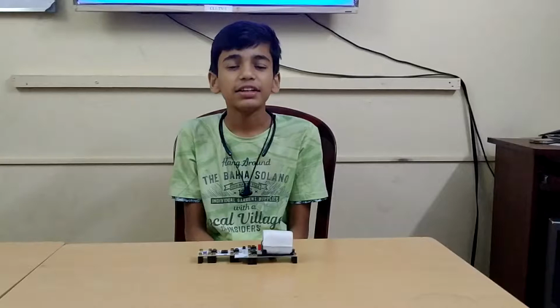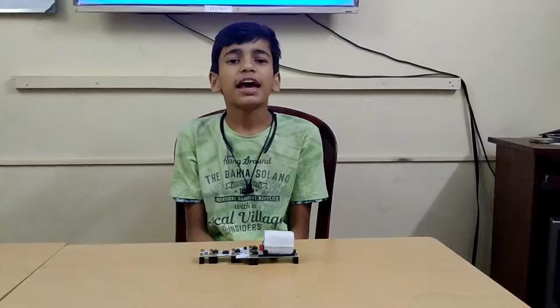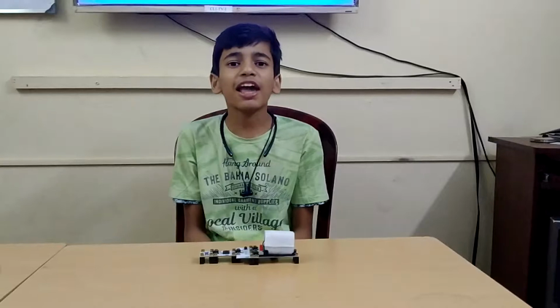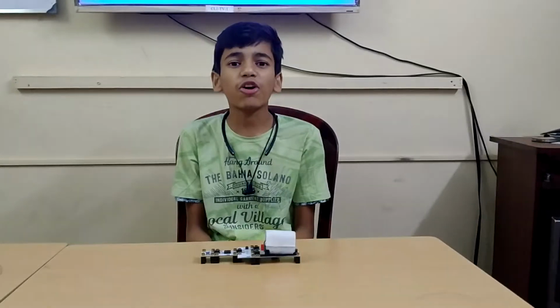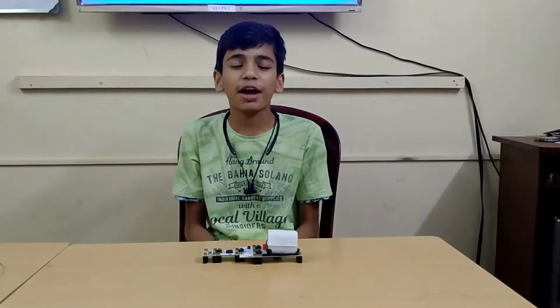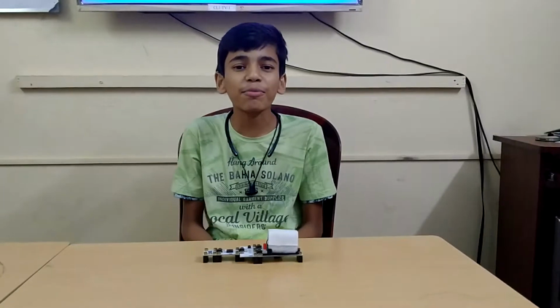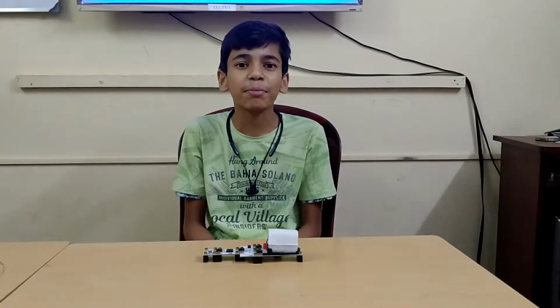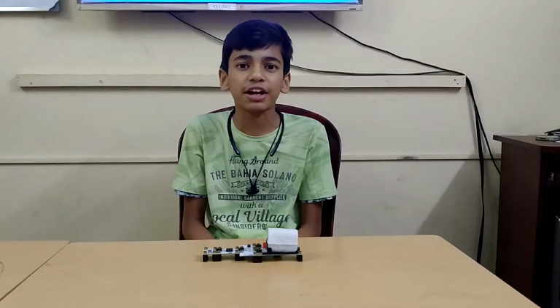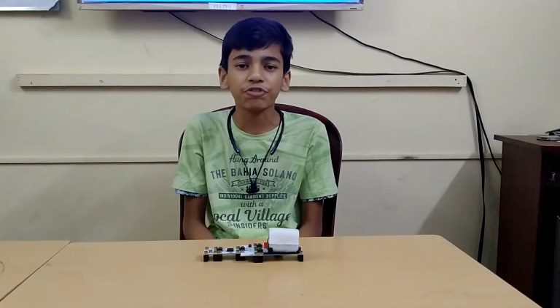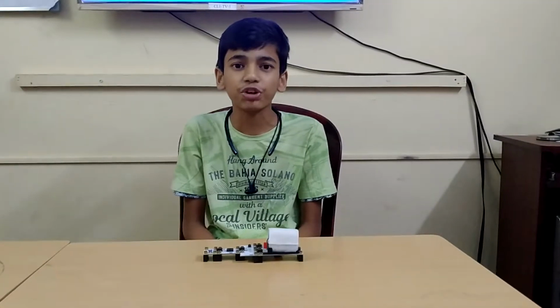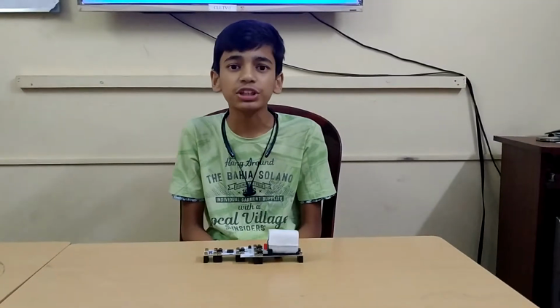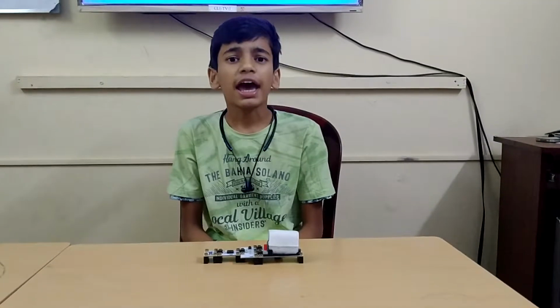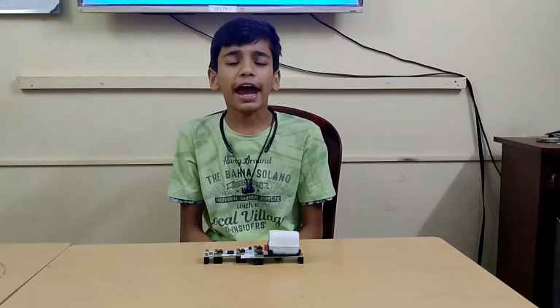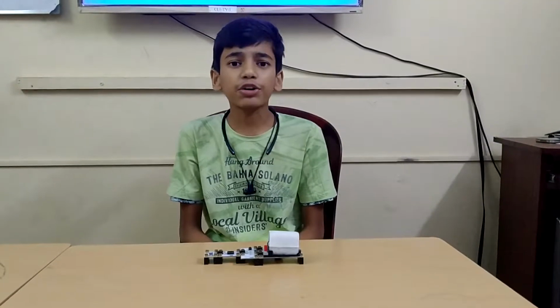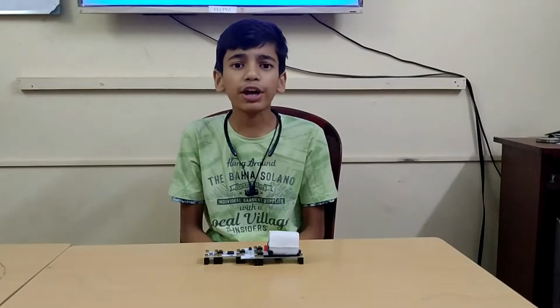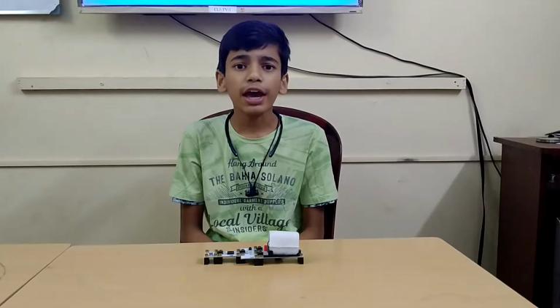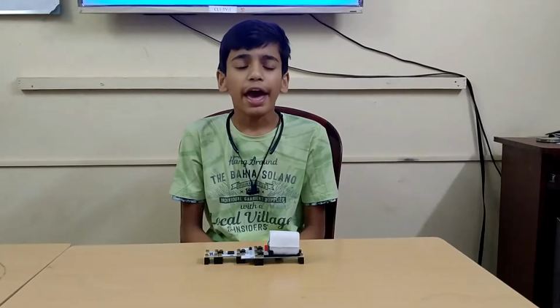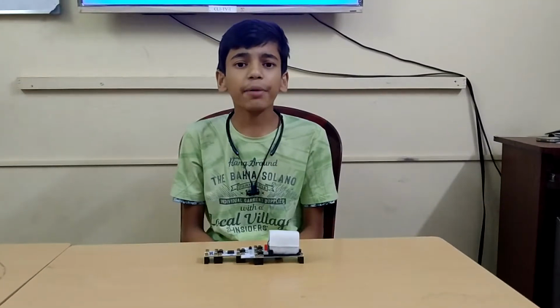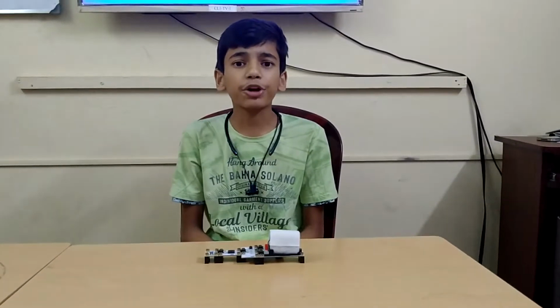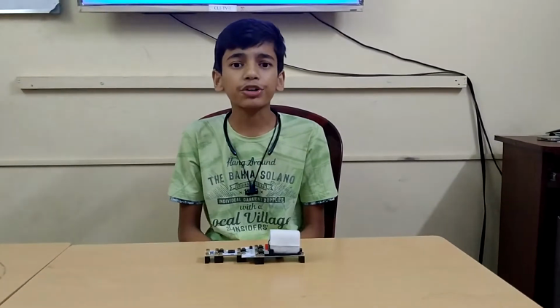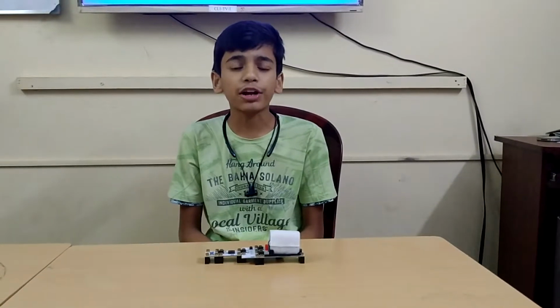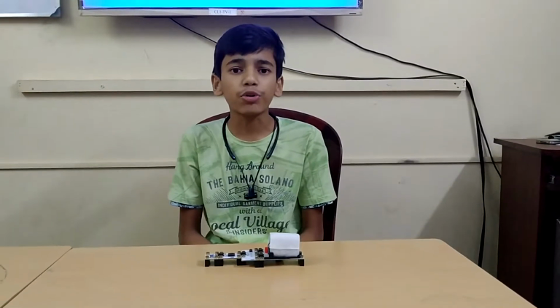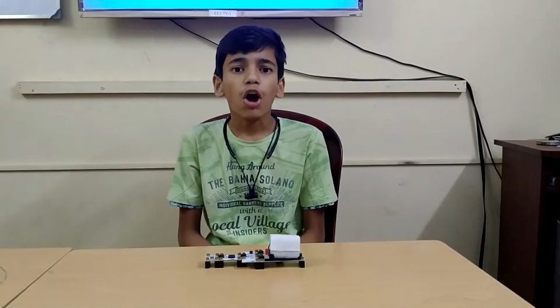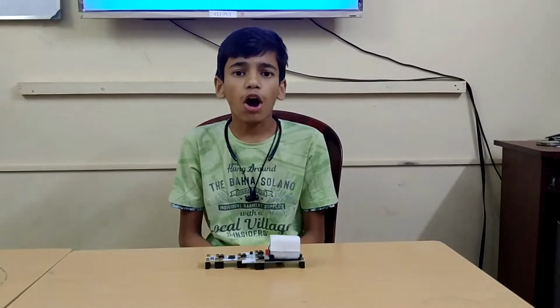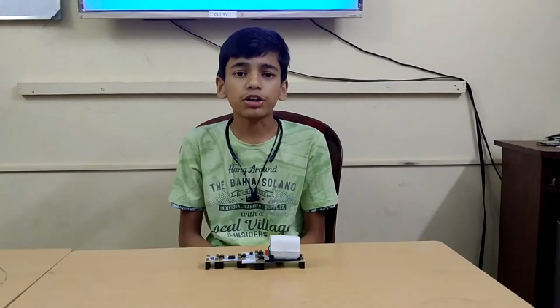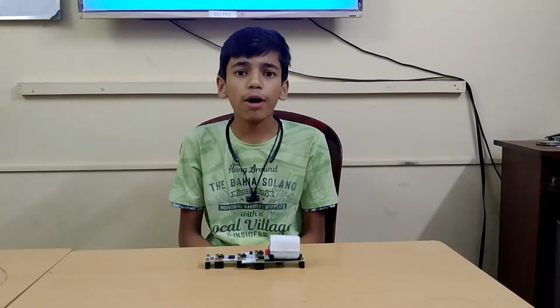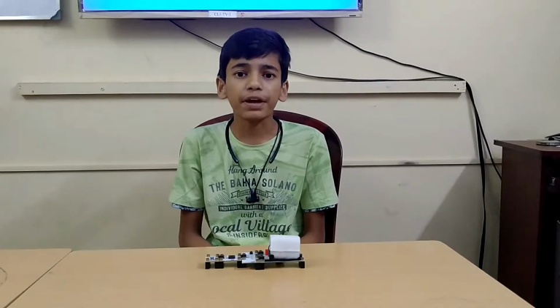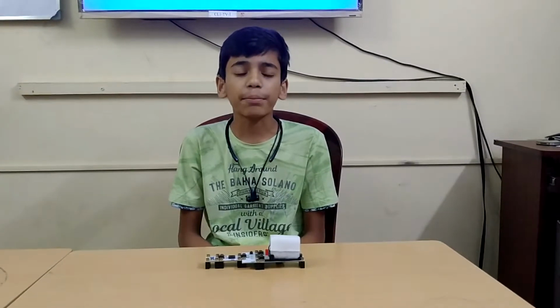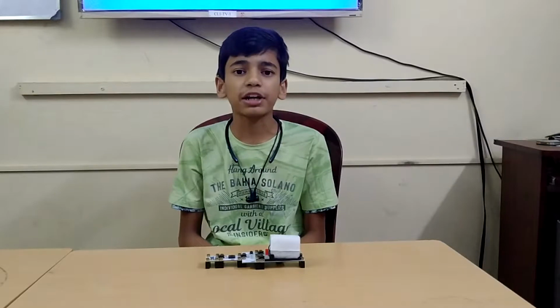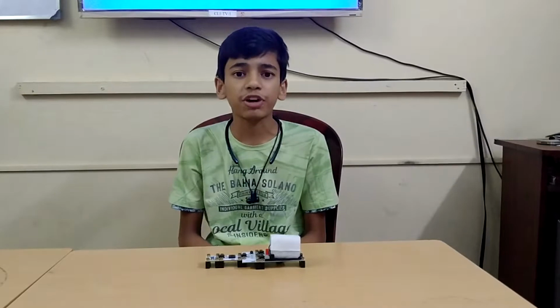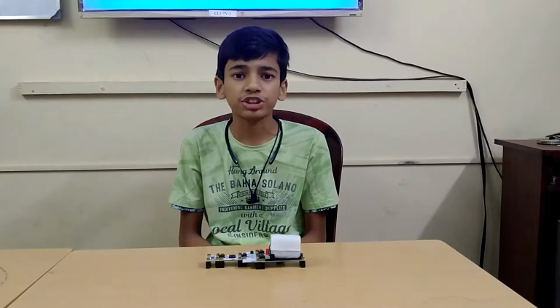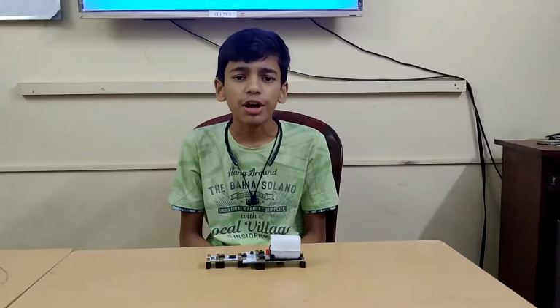Hello, I am Nurmagdra and Fiddos and today I am going to tell you on the topic of Logic Gates.